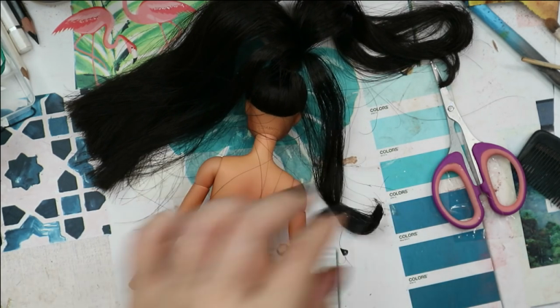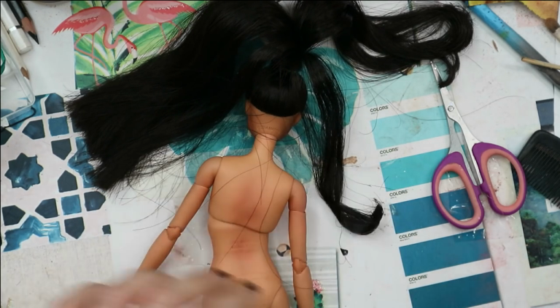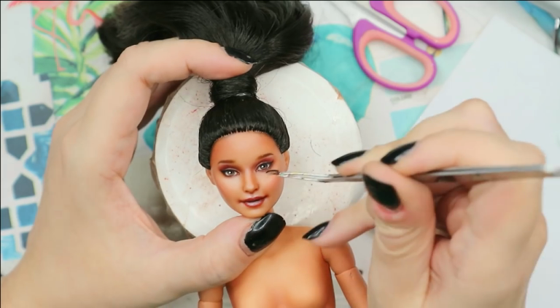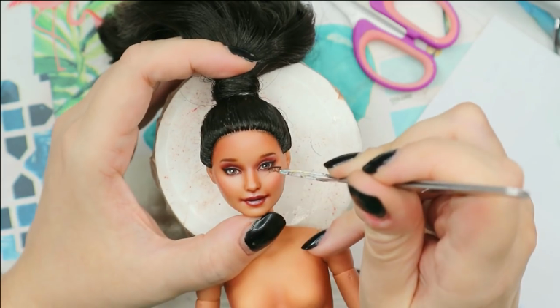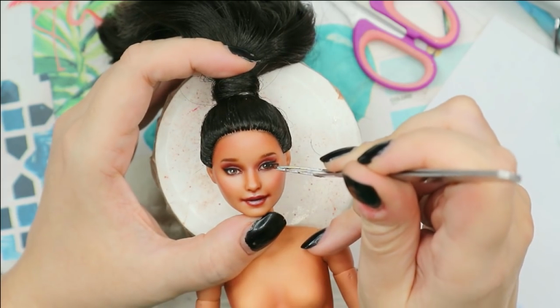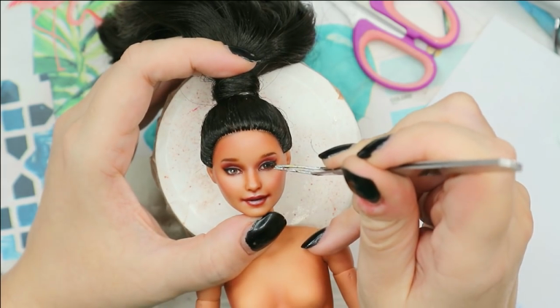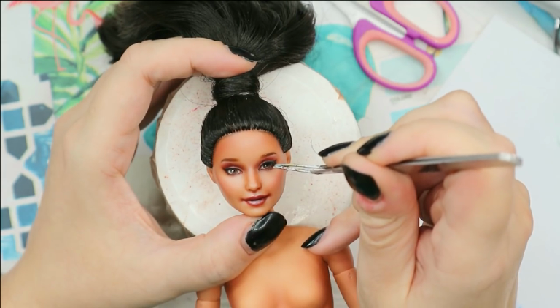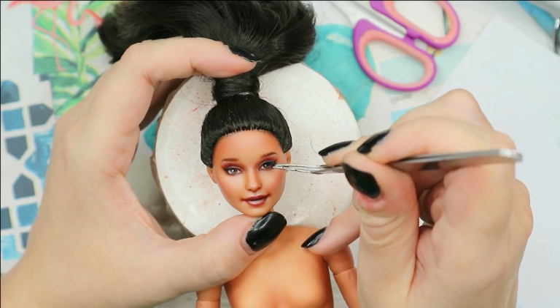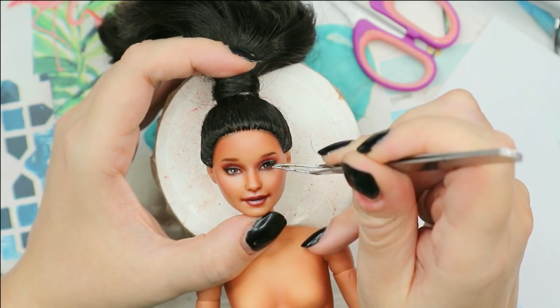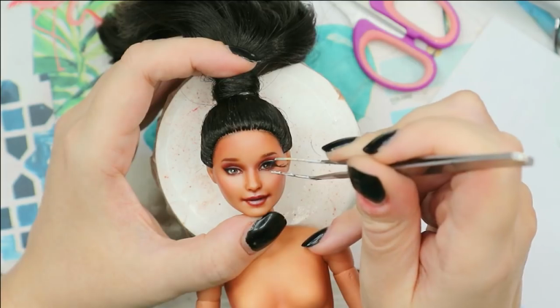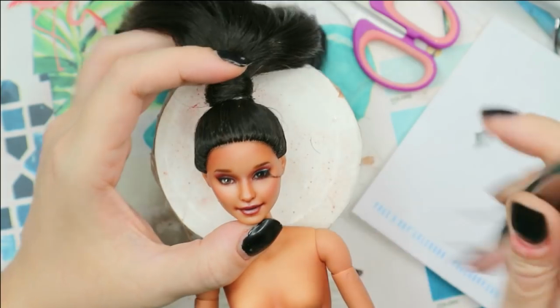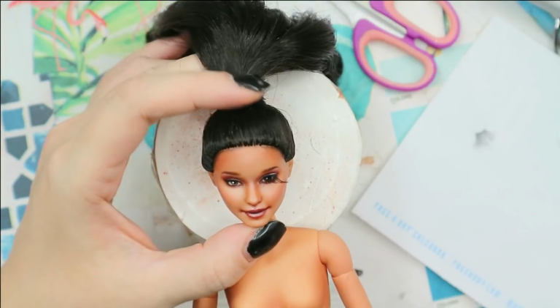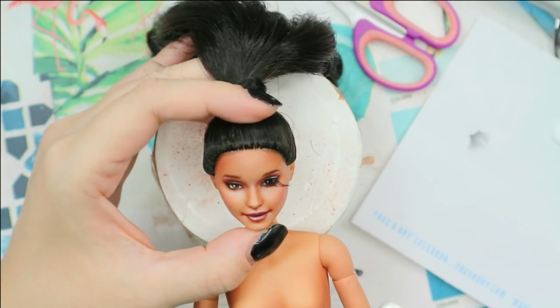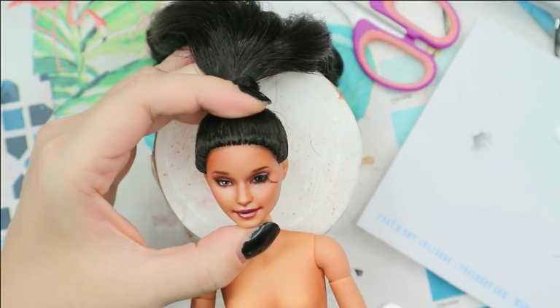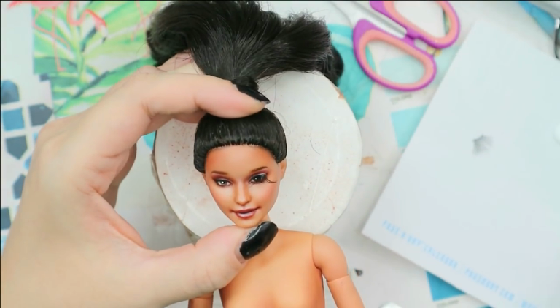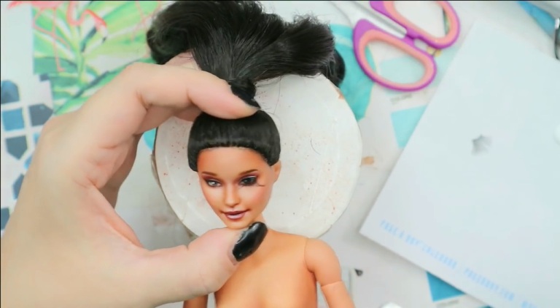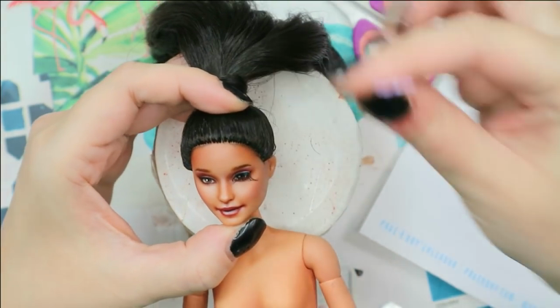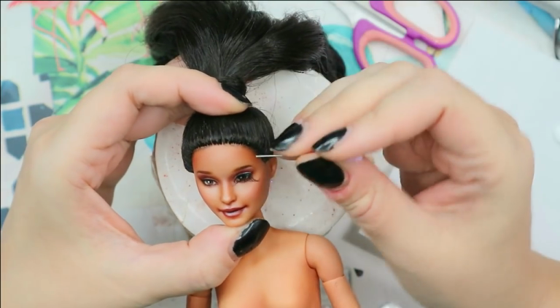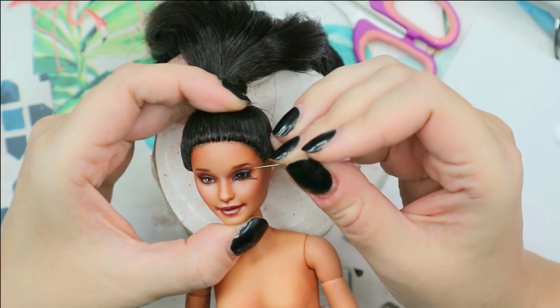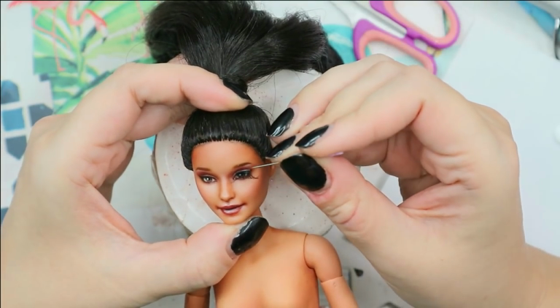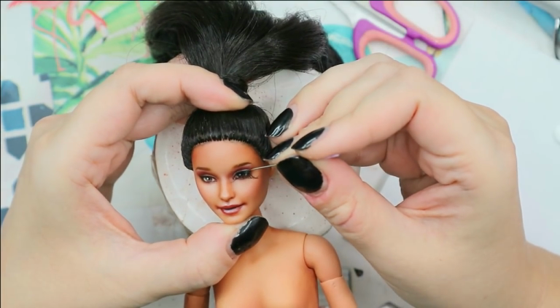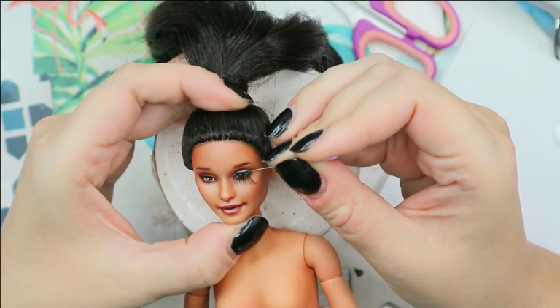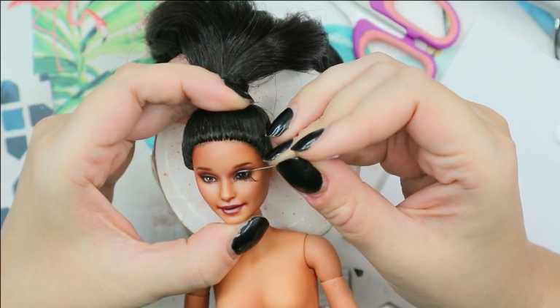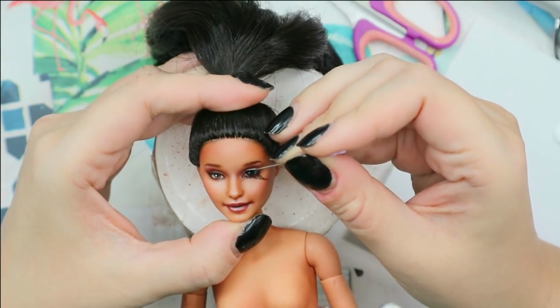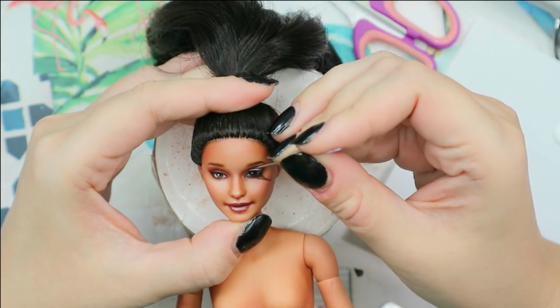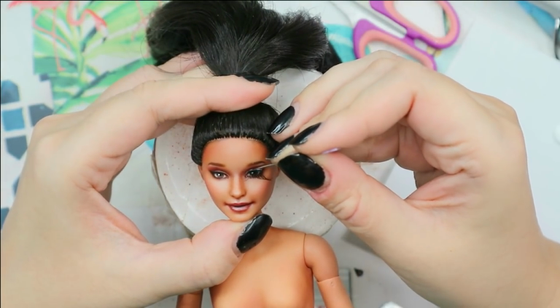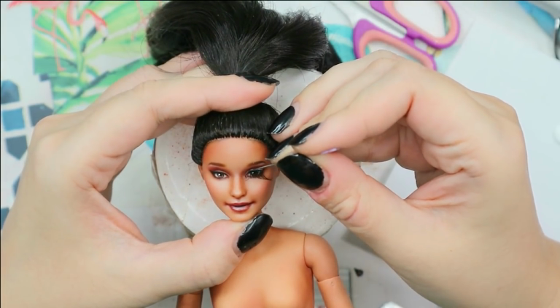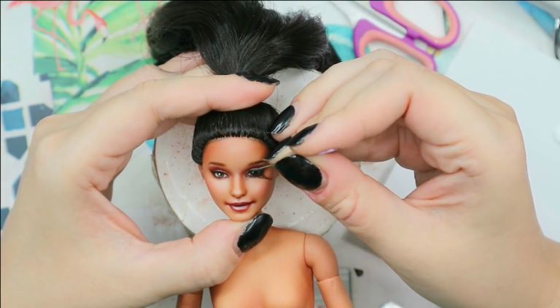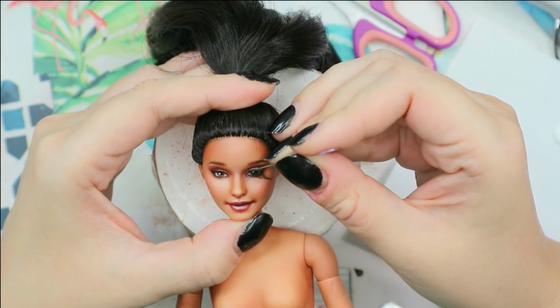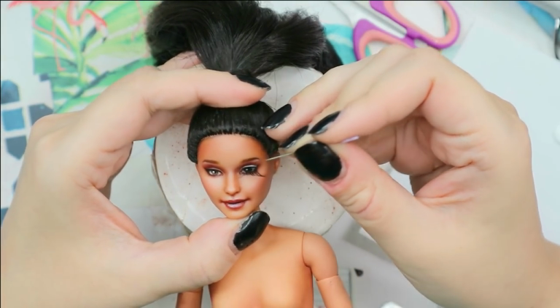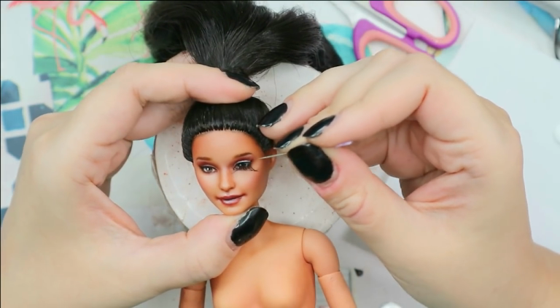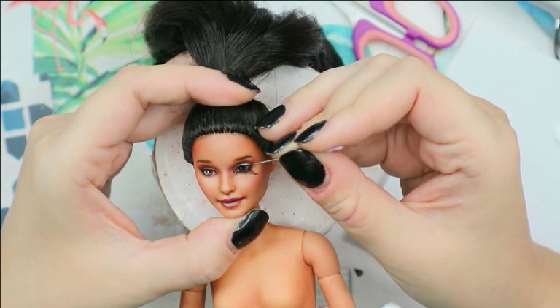After this I can attach the false lashes and add glossy varnish to her eyes and lips.